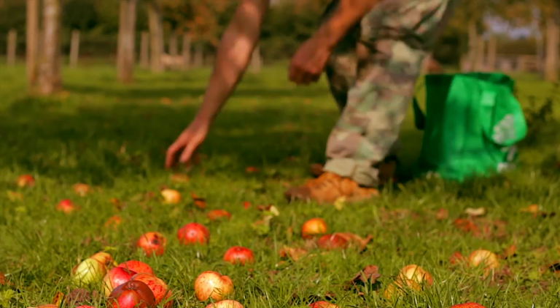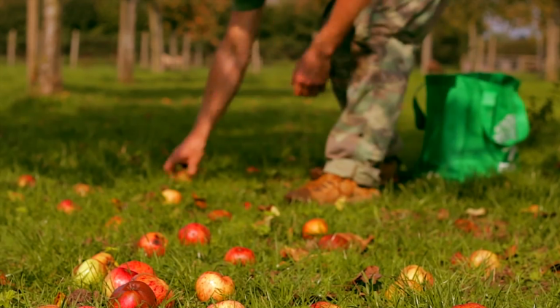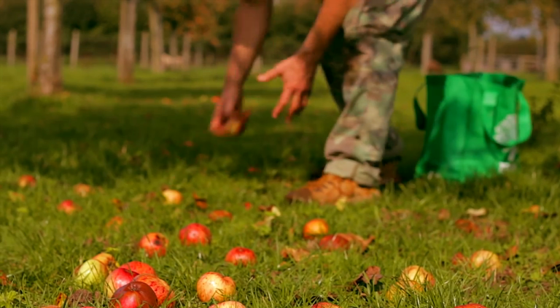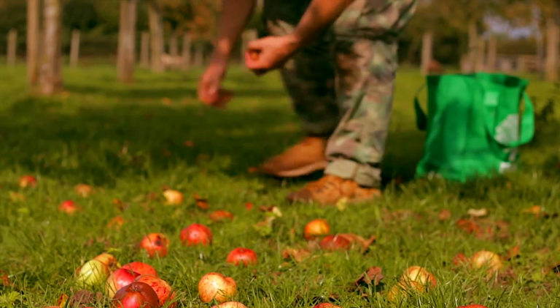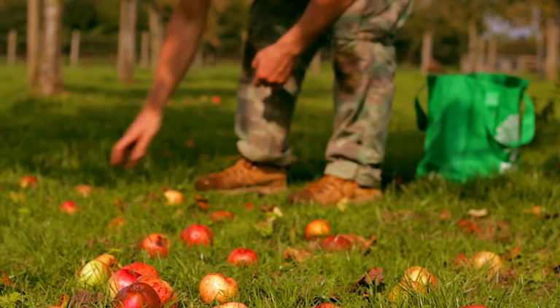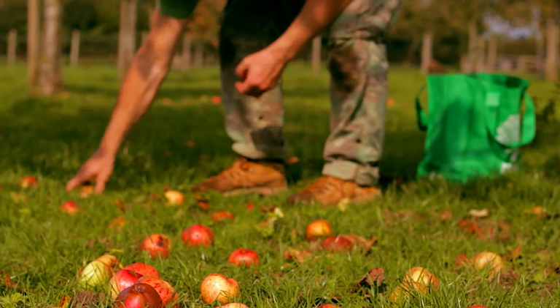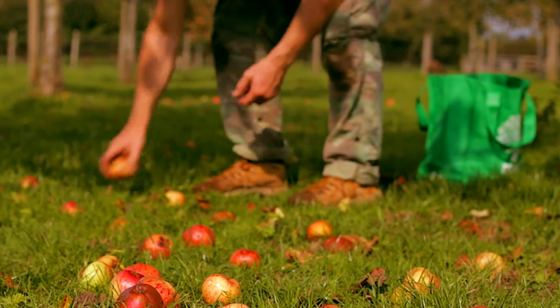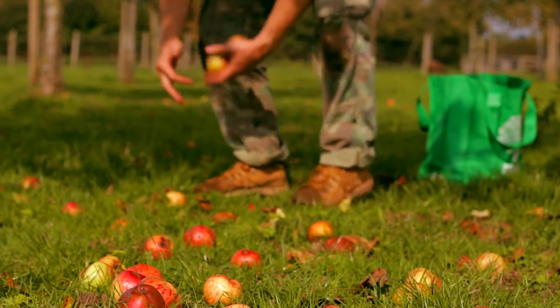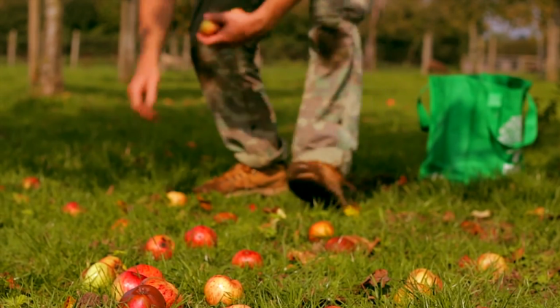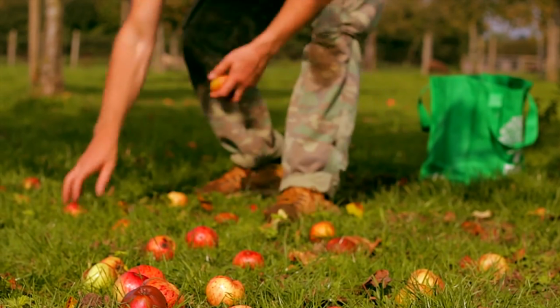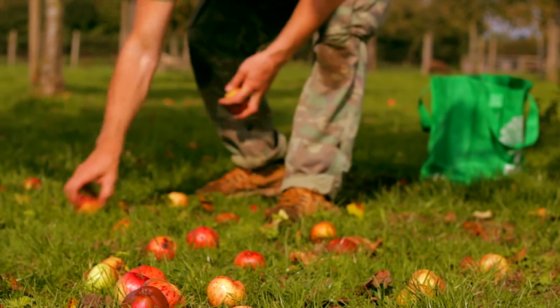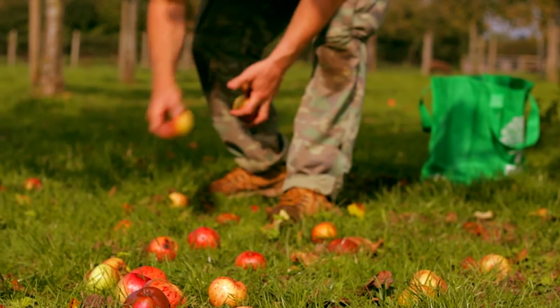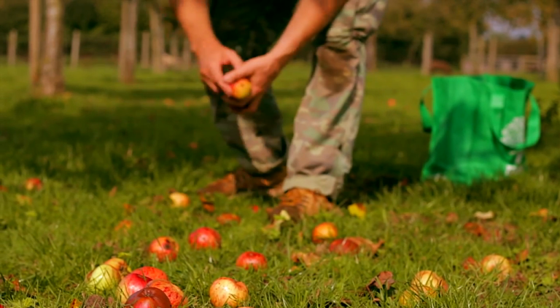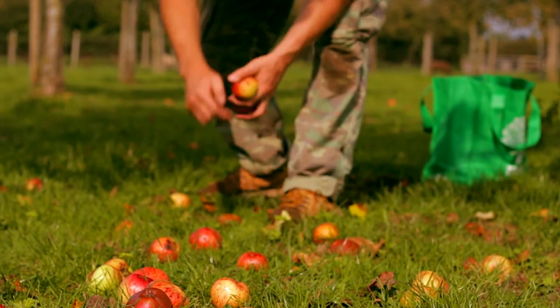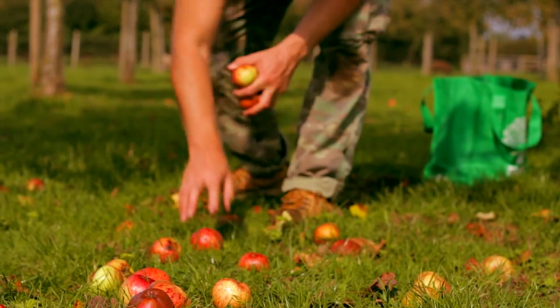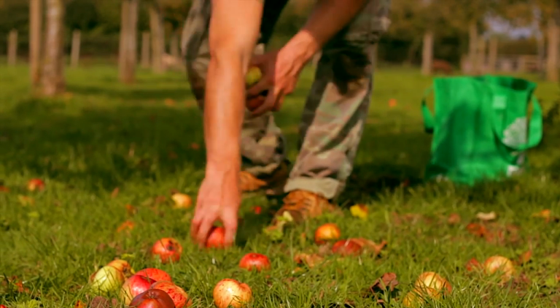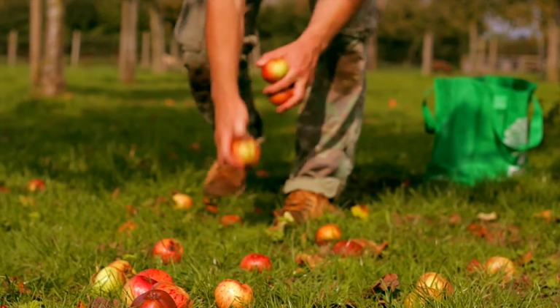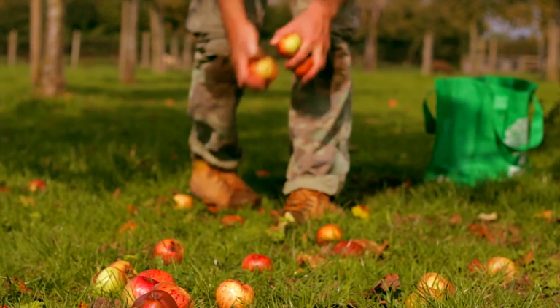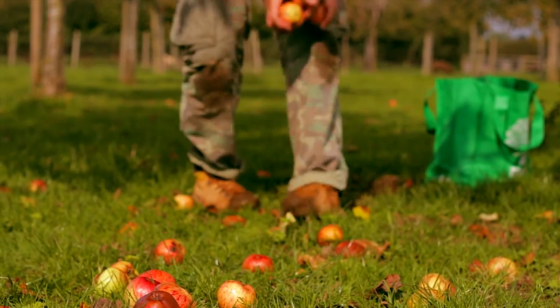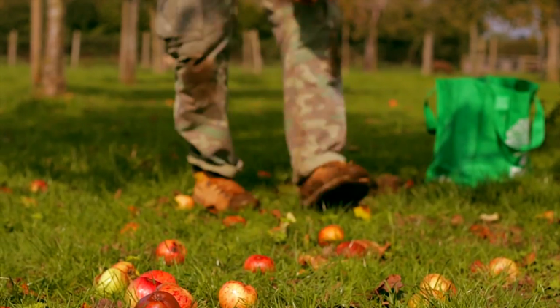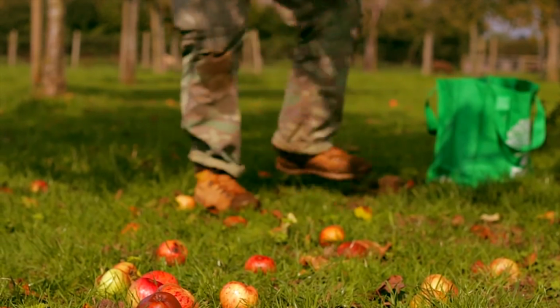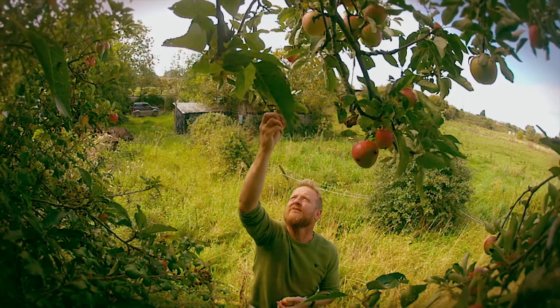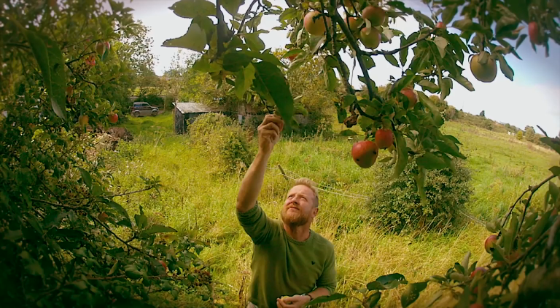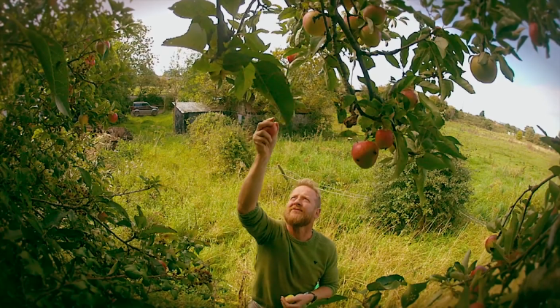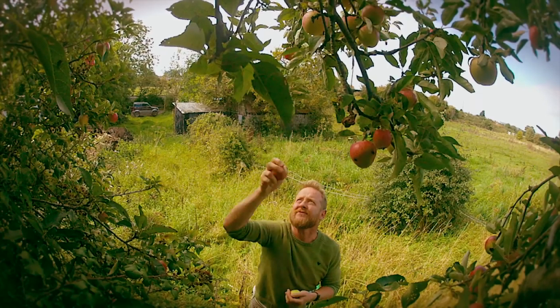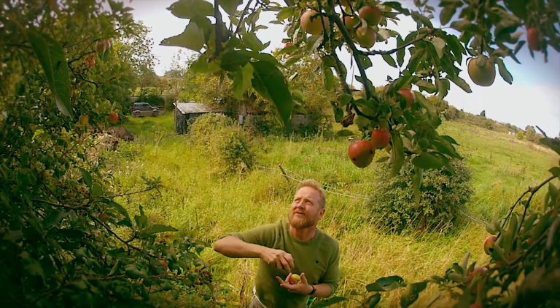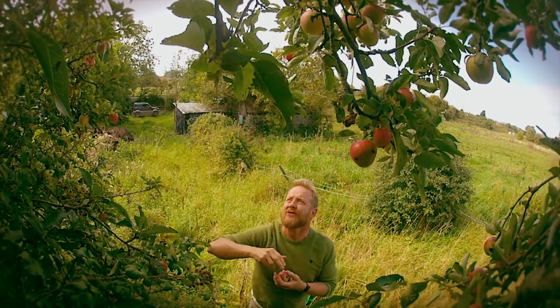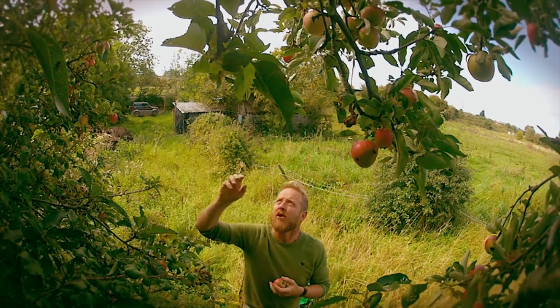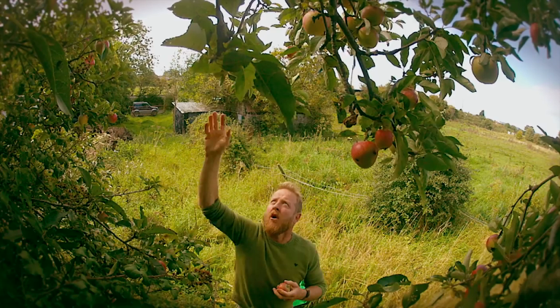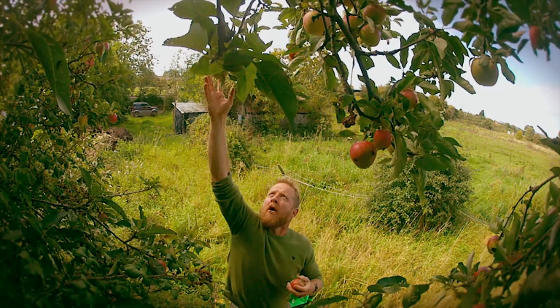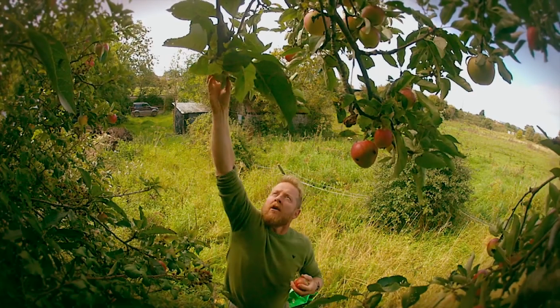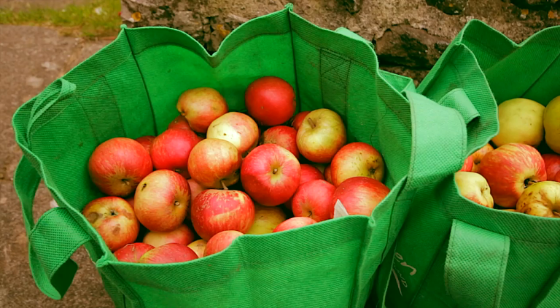Look over your neighbour's fence — they've probably got a tree heavy with fruit. Ask them for some. I did.